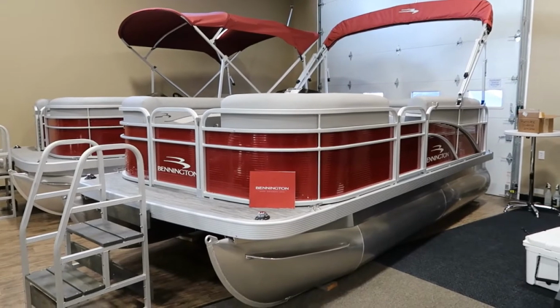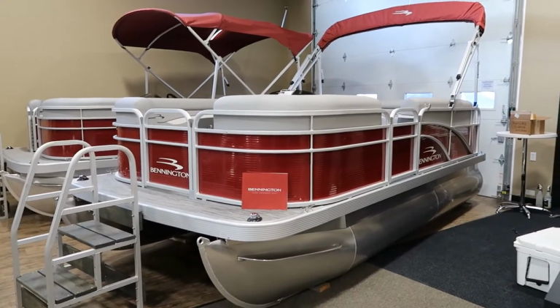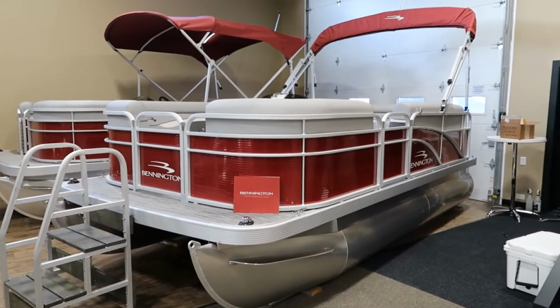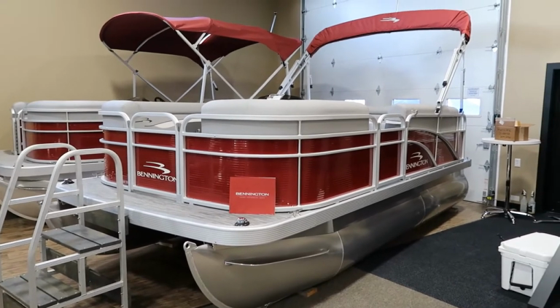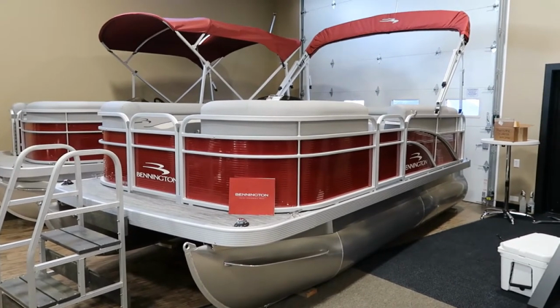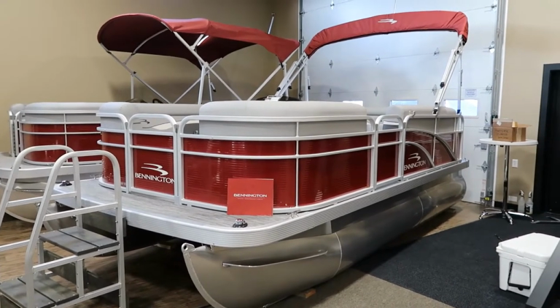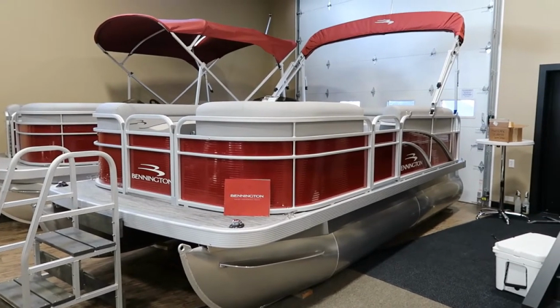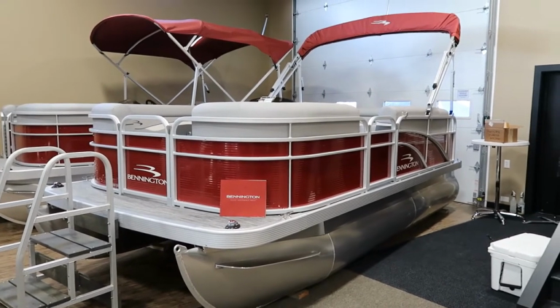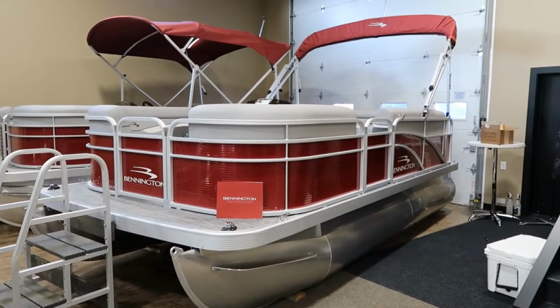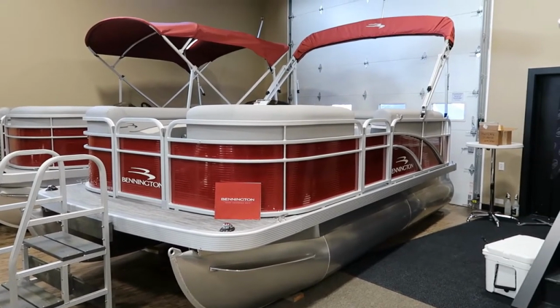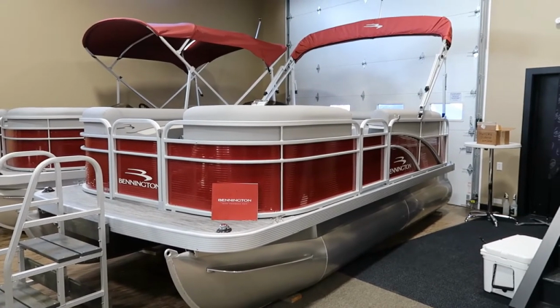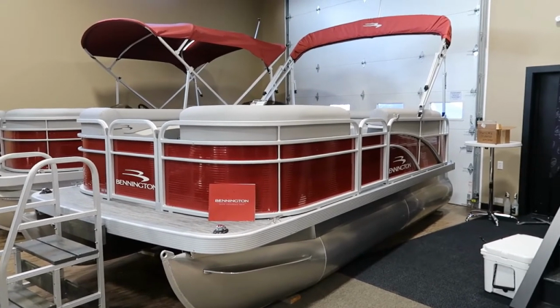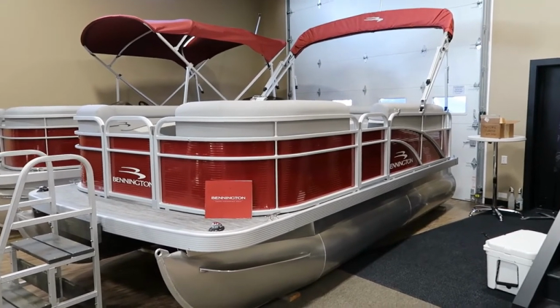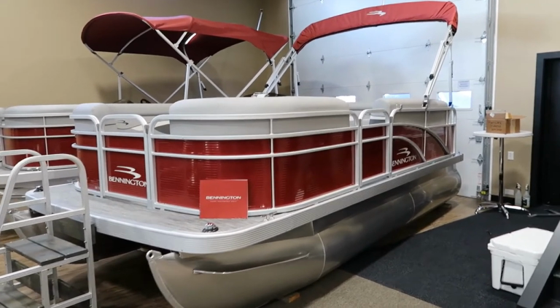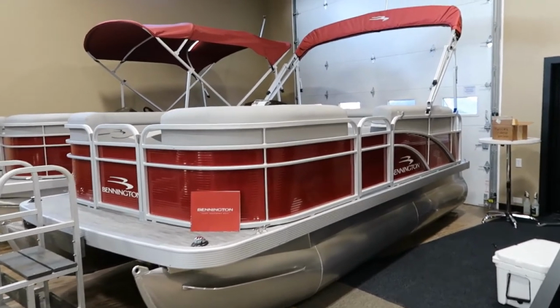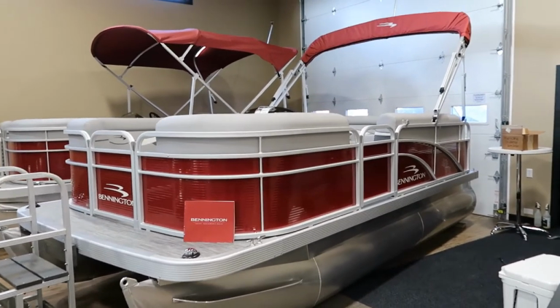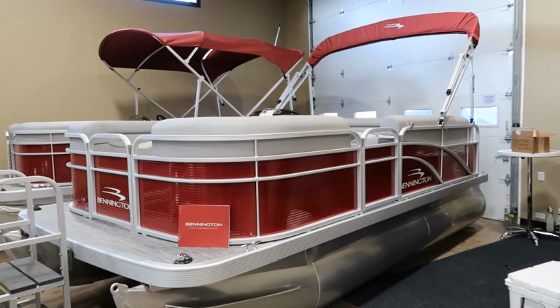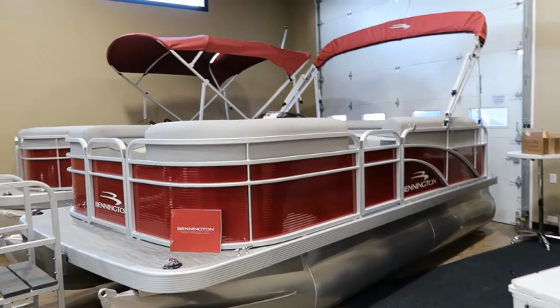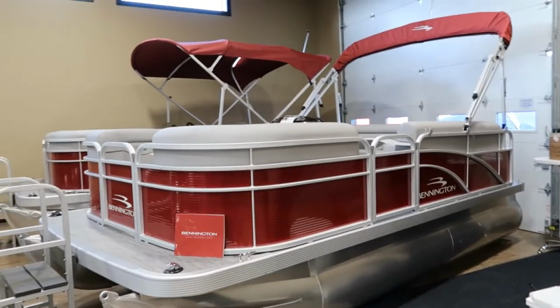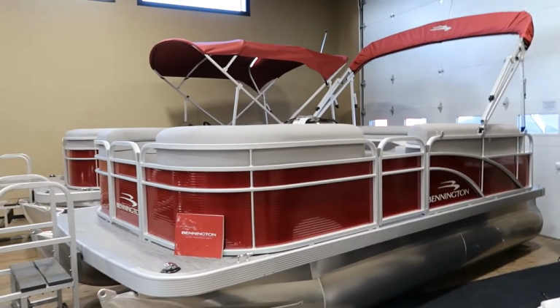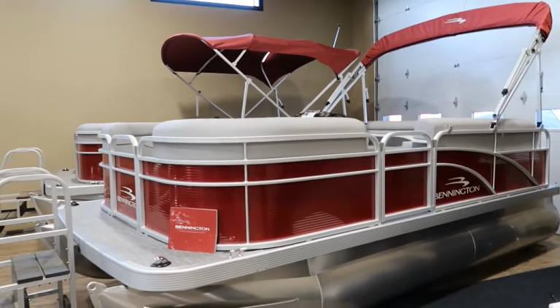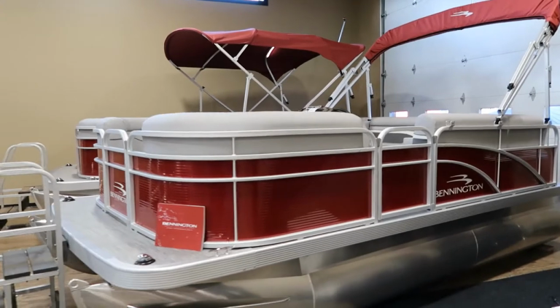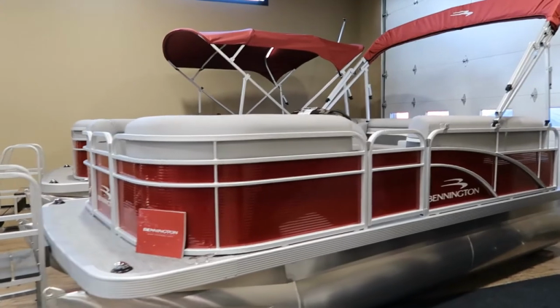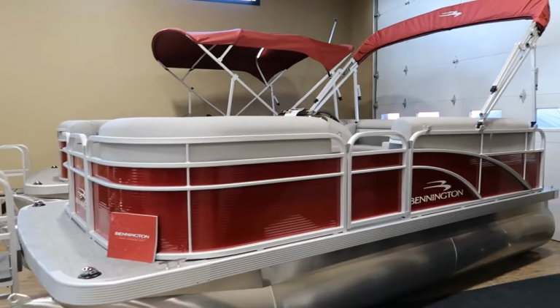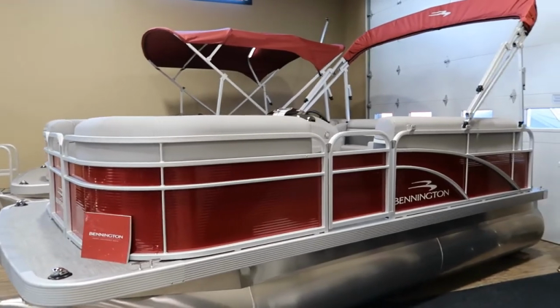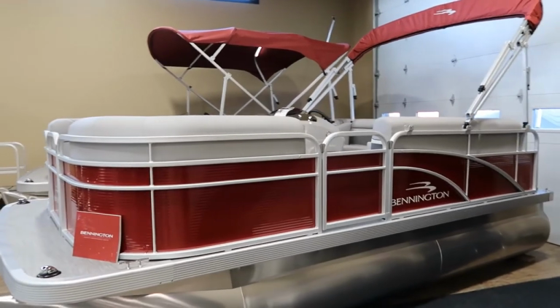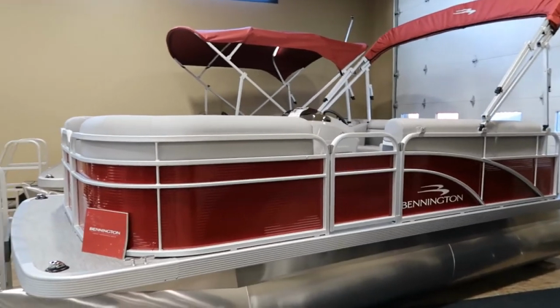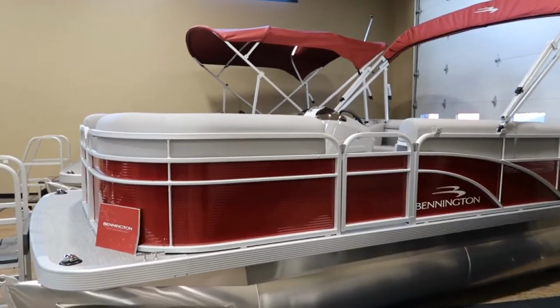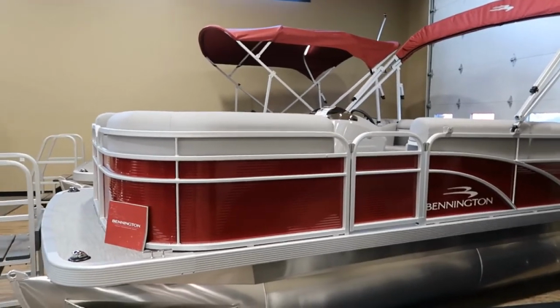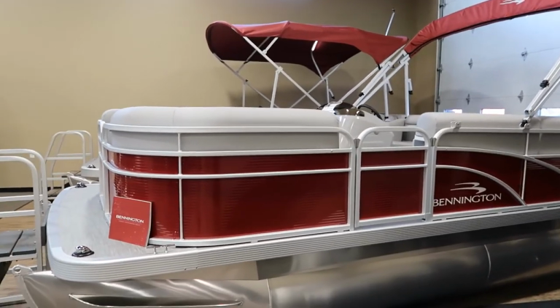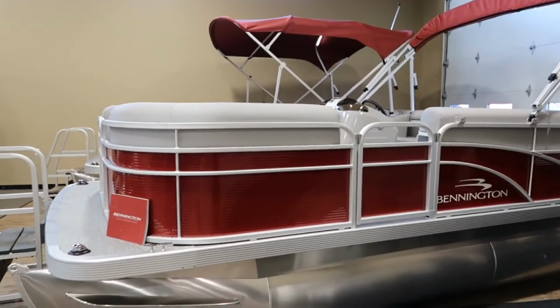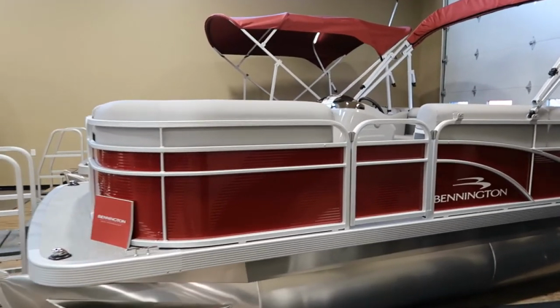Hi, this is Todd with Boatmasters Marine here to show you the Bennington 16. This is a nice little compact pontoon.